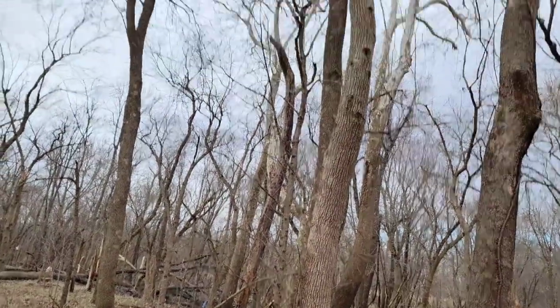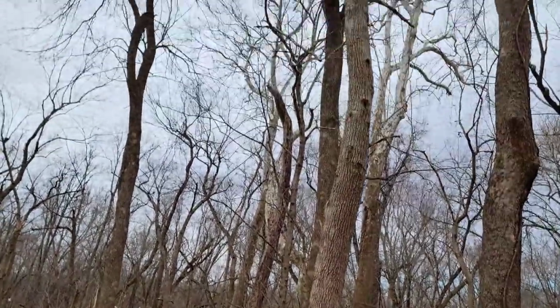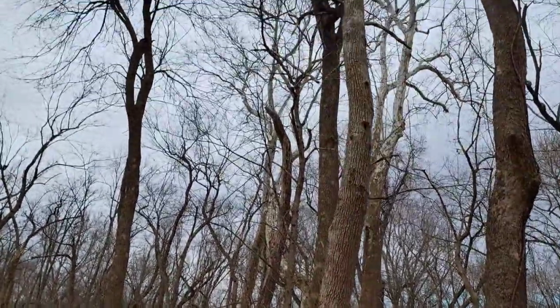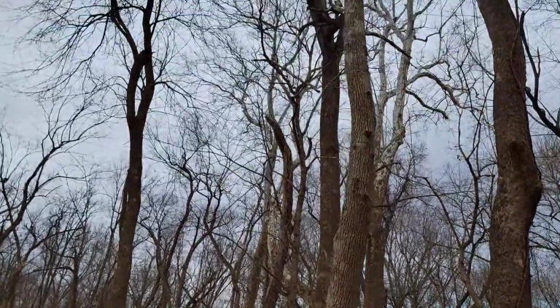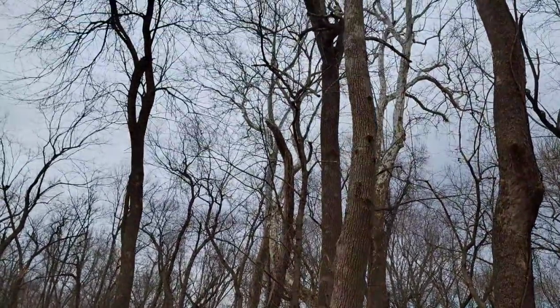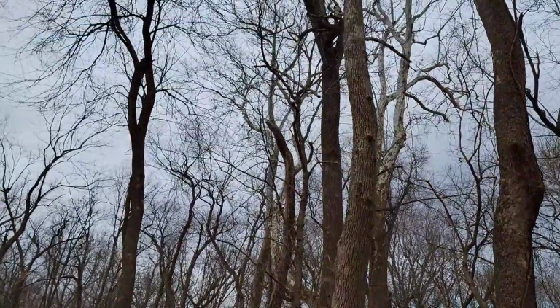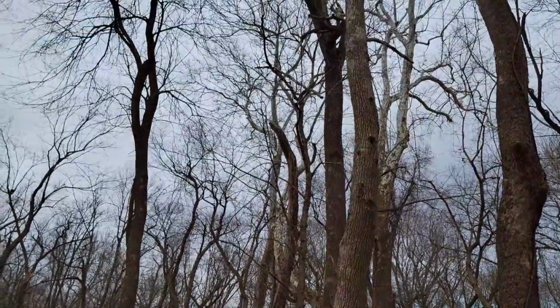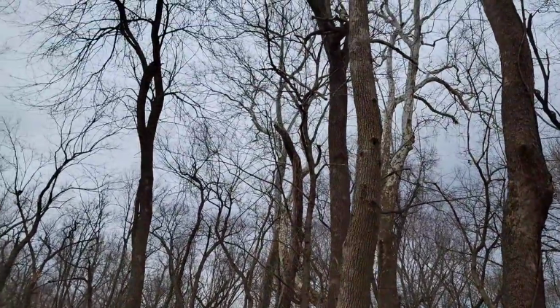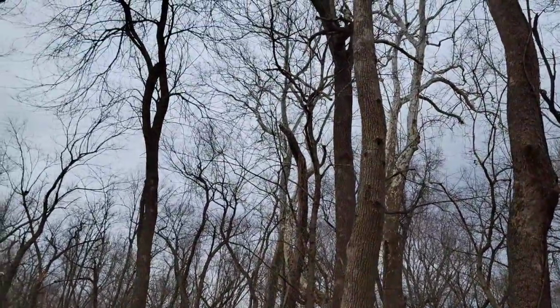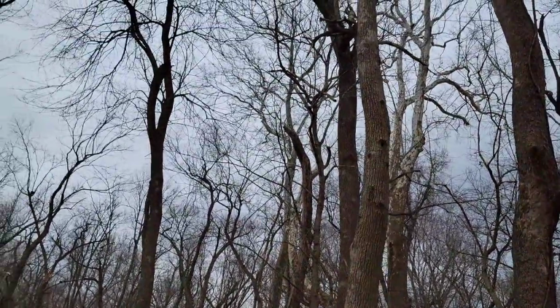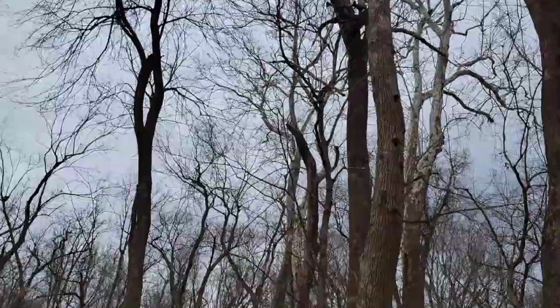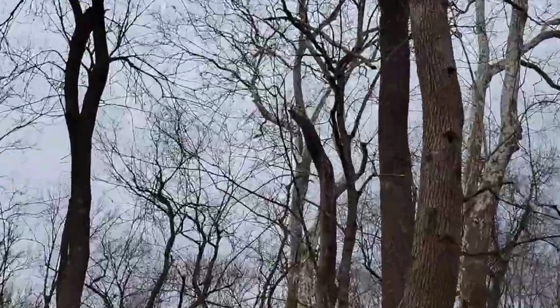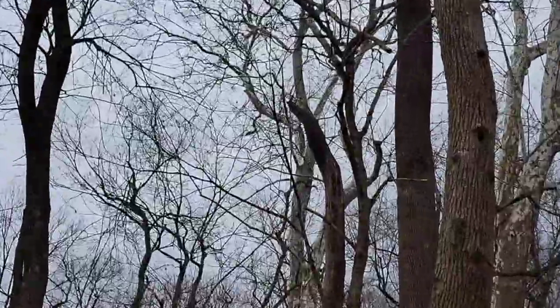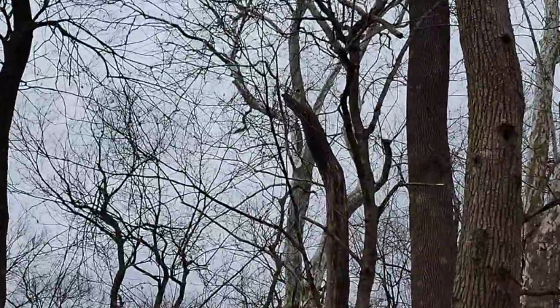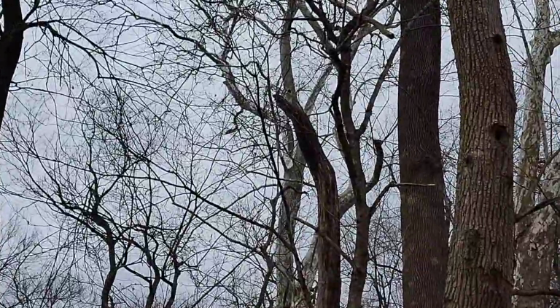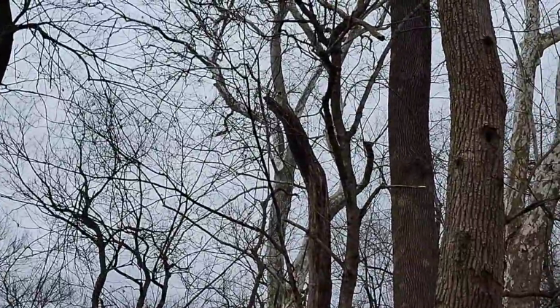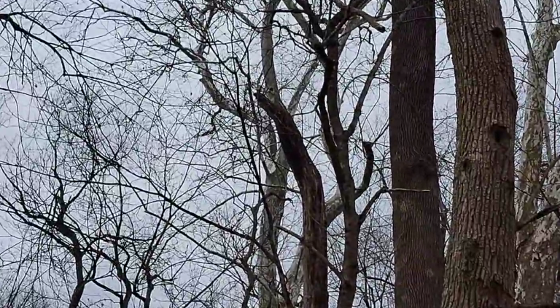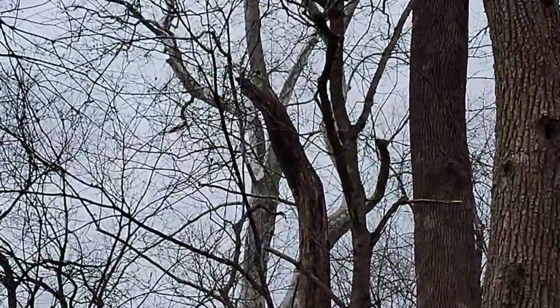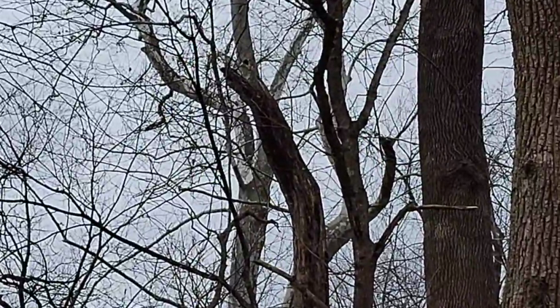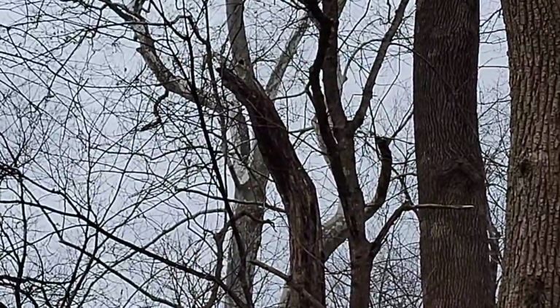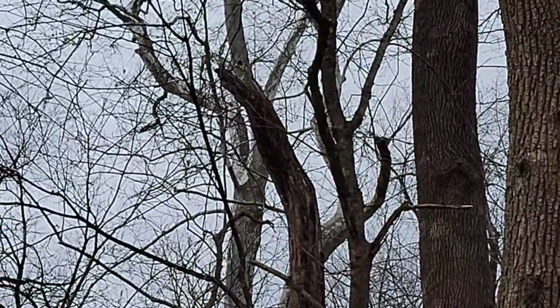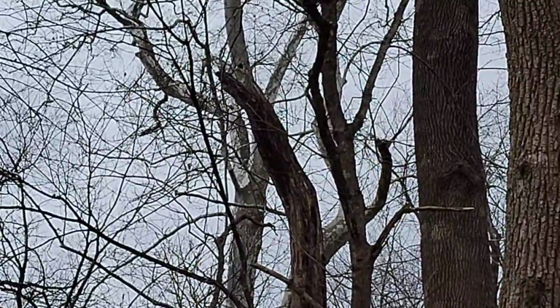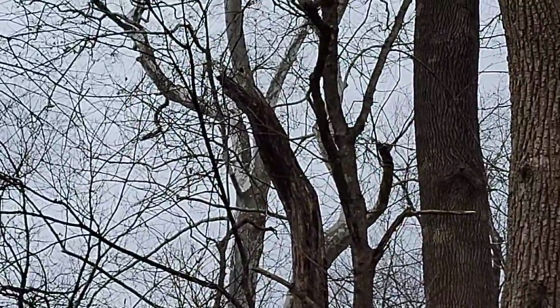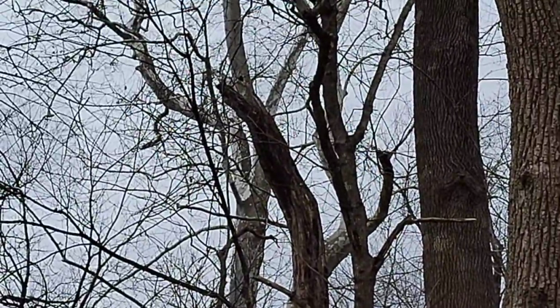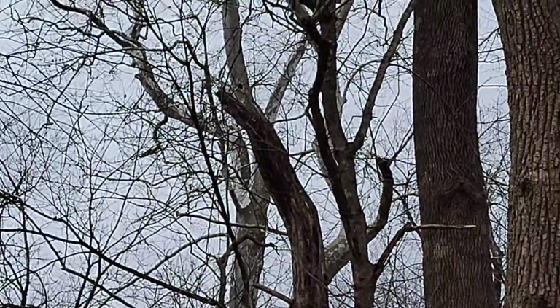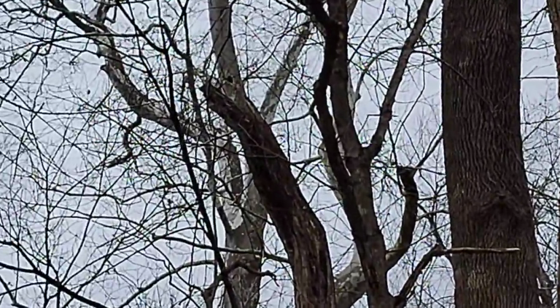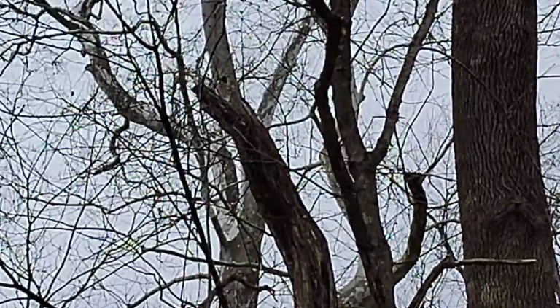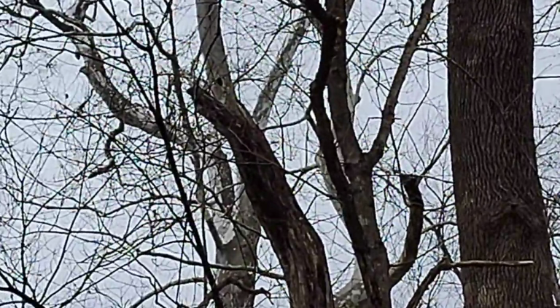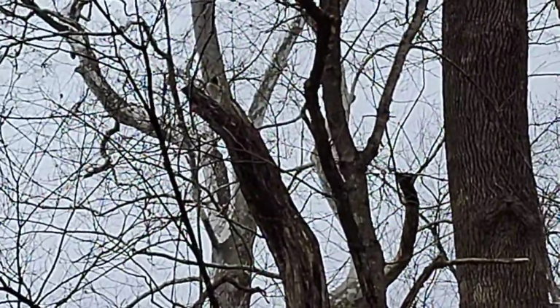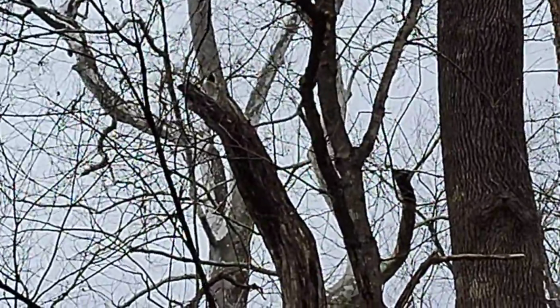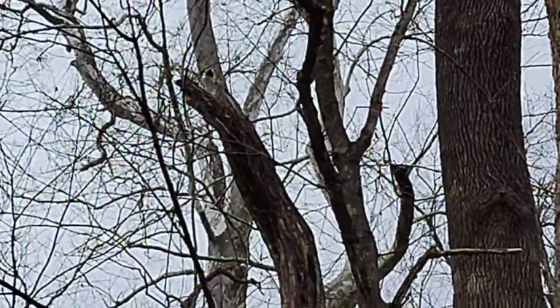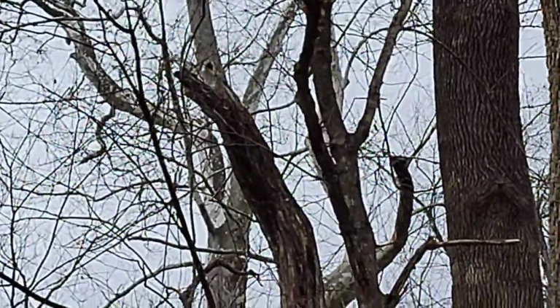The bad thing is, even though they're big volume trees, you still don't have anything. If you look up in the very top of that tree you can kind of see a squirrel hole up there.